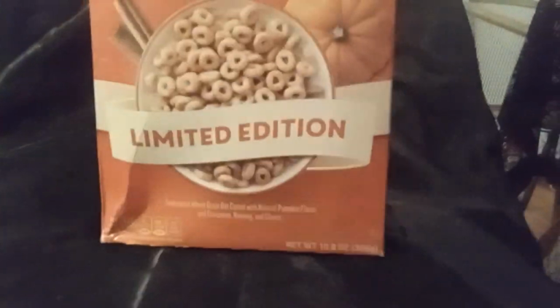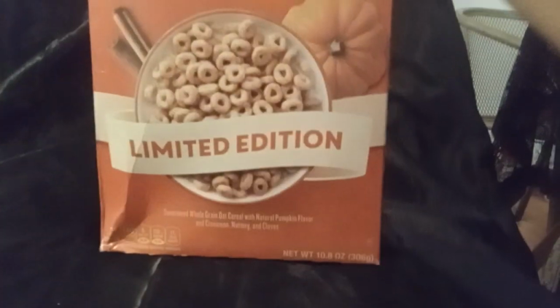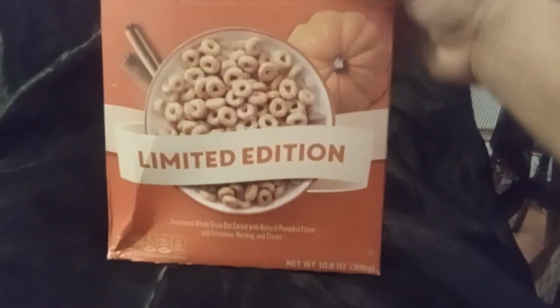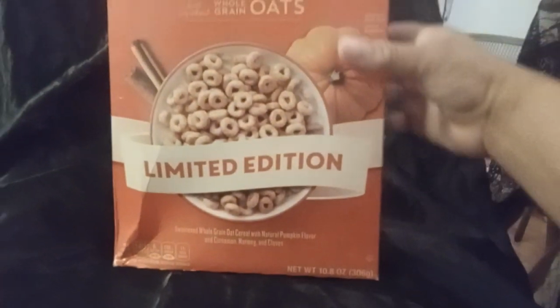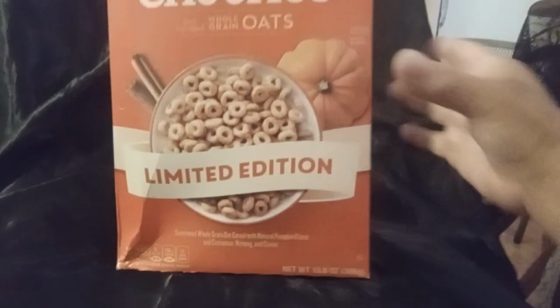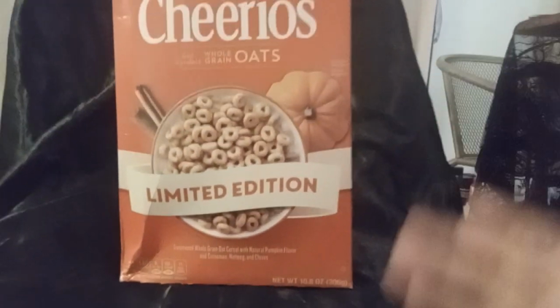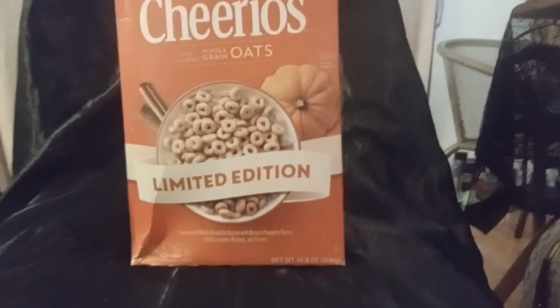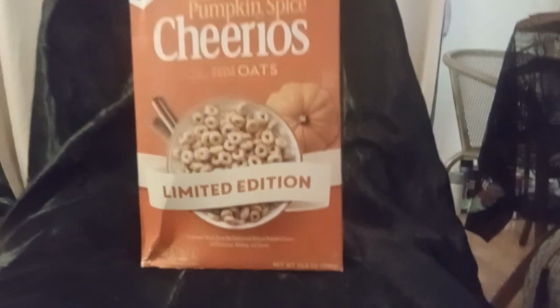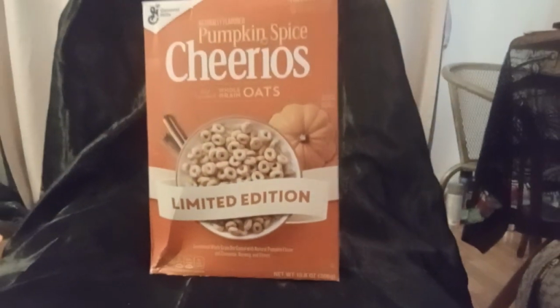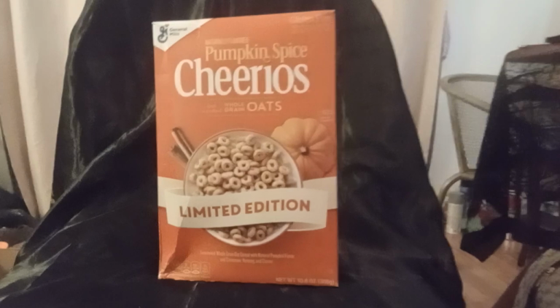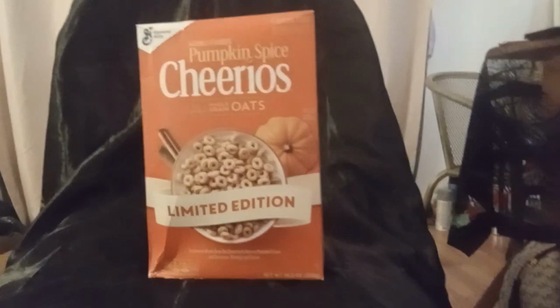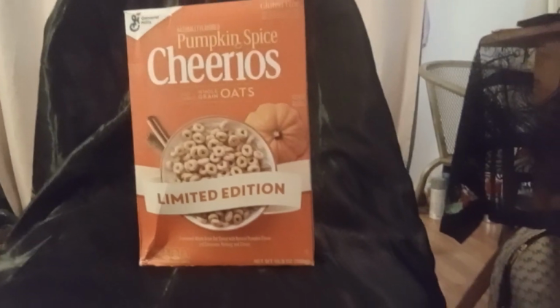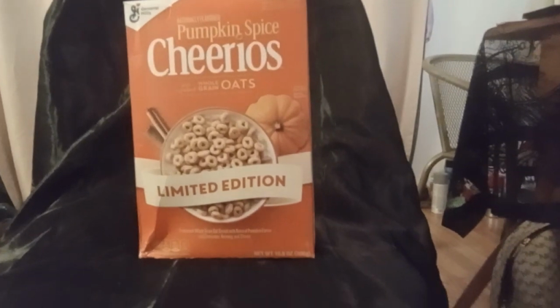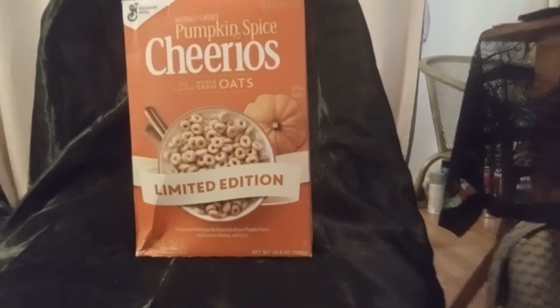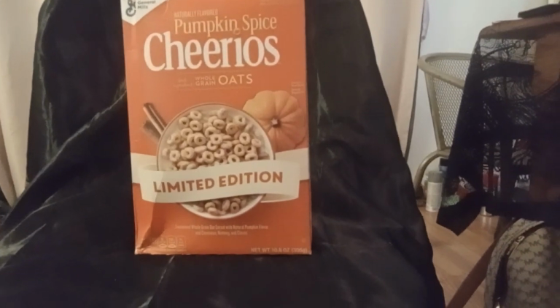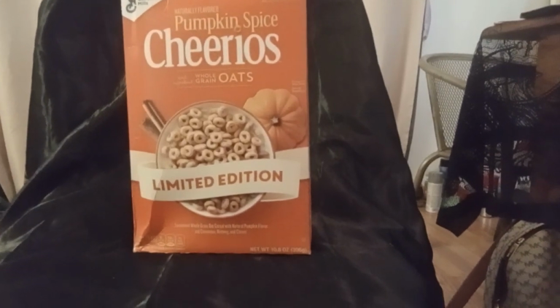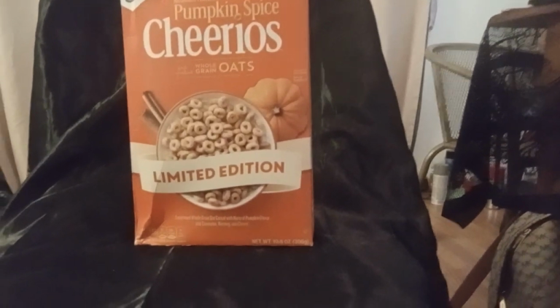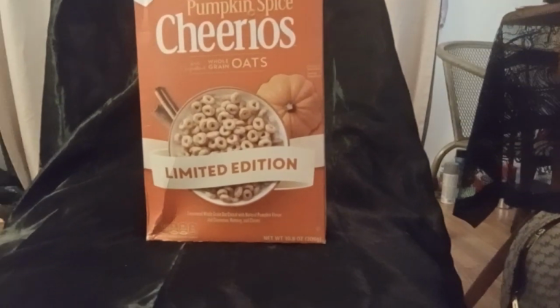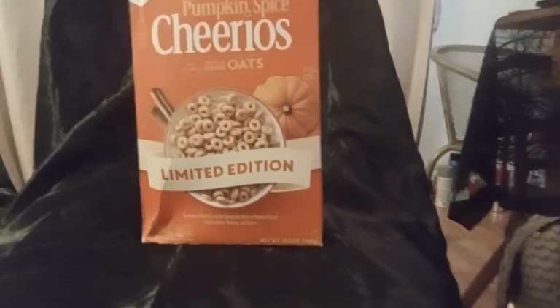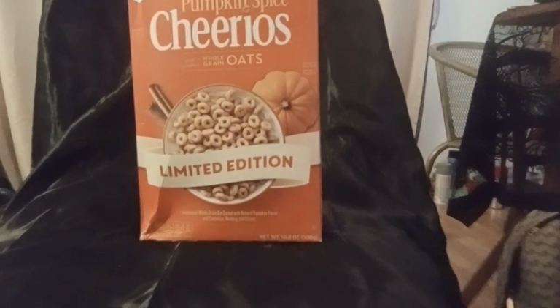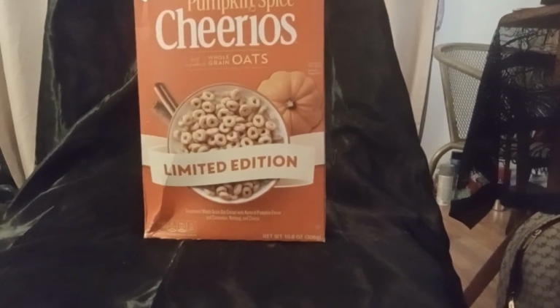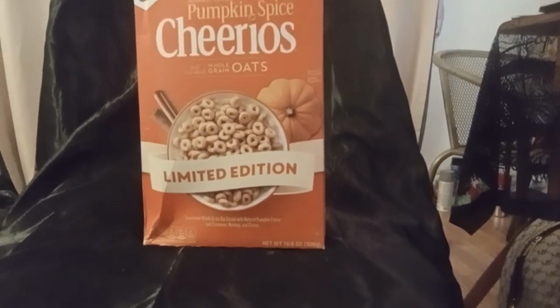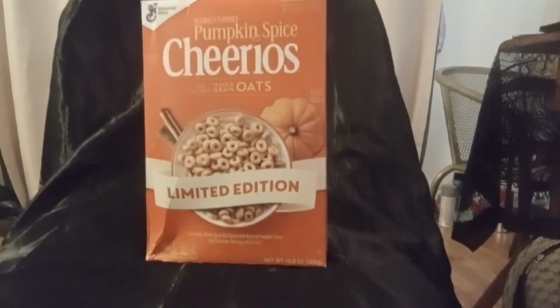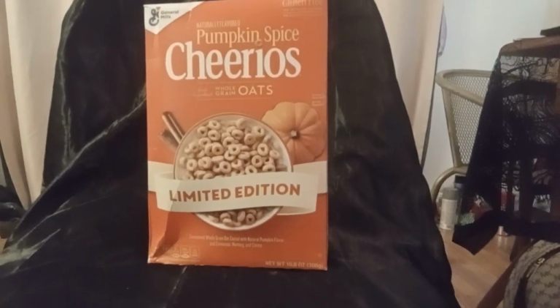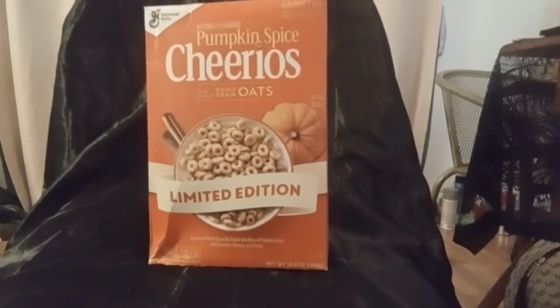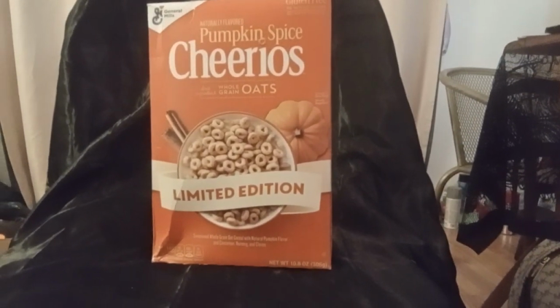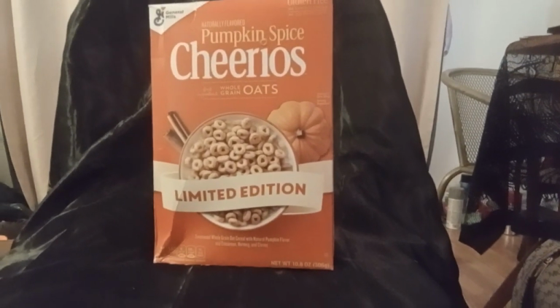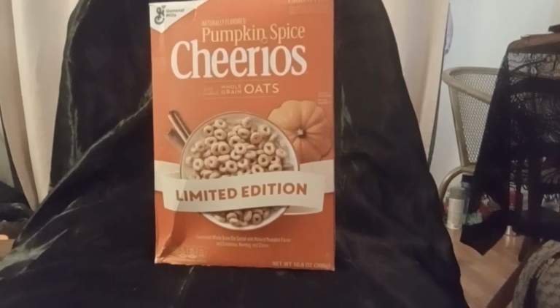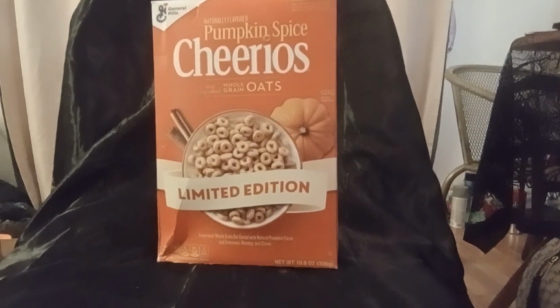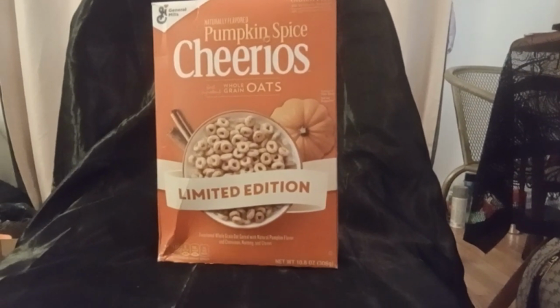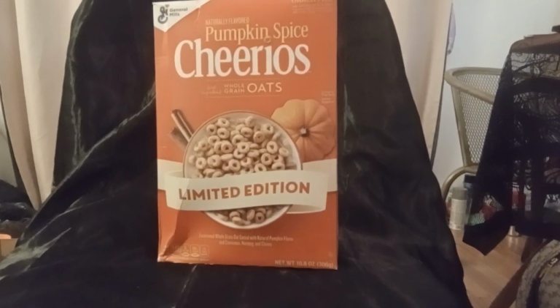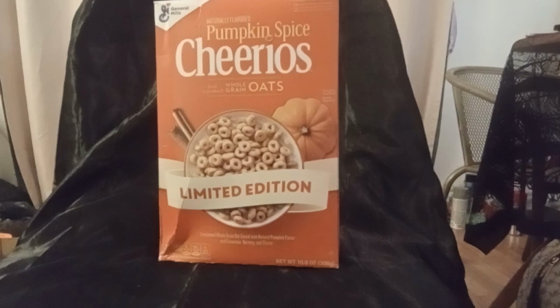I picked up two boxes of pumpkin spice churros. Last year my daughter really liked them, so I'm hoping she'll like them again.